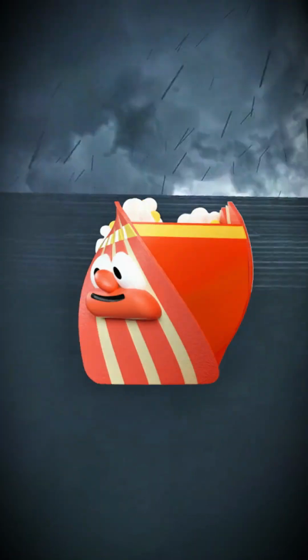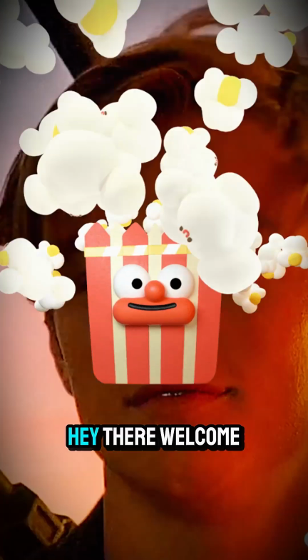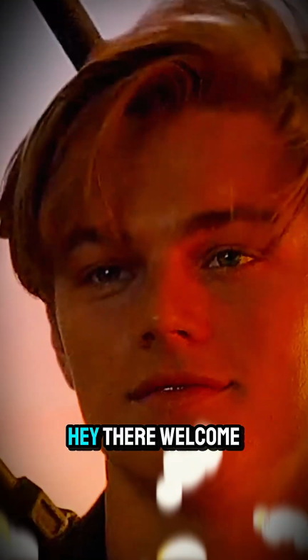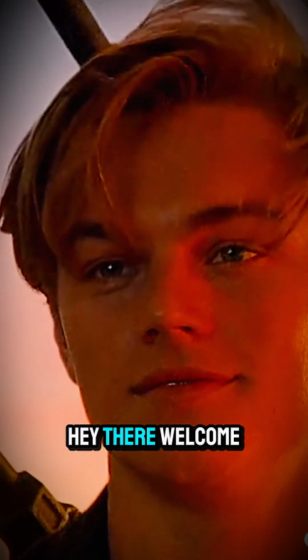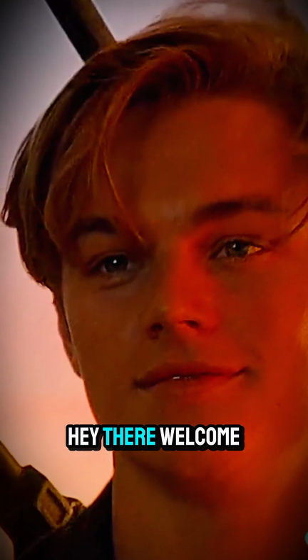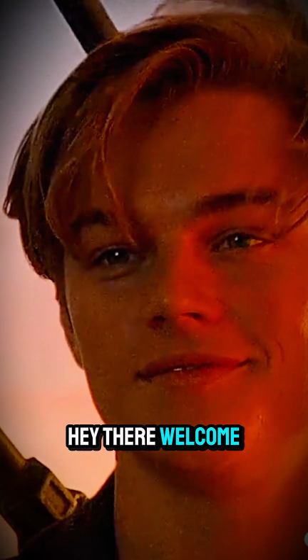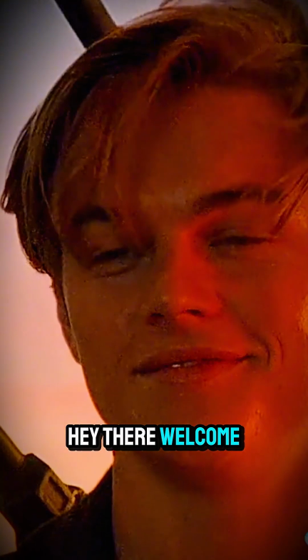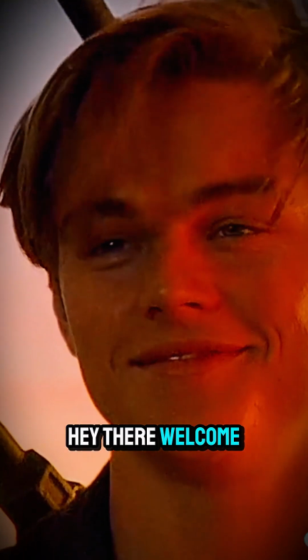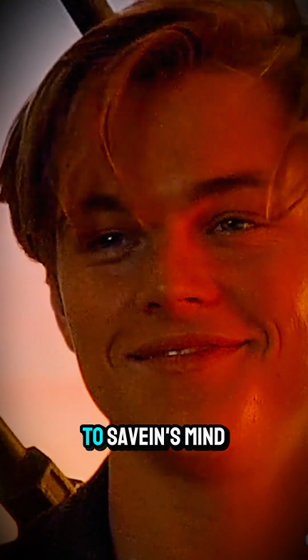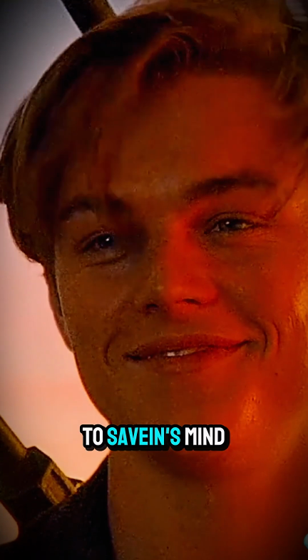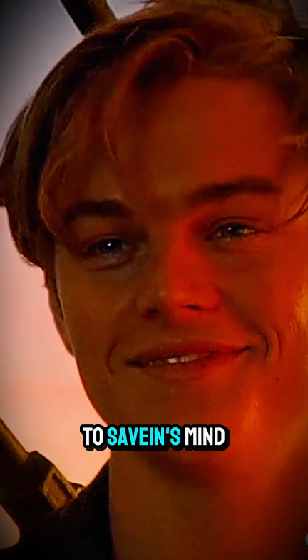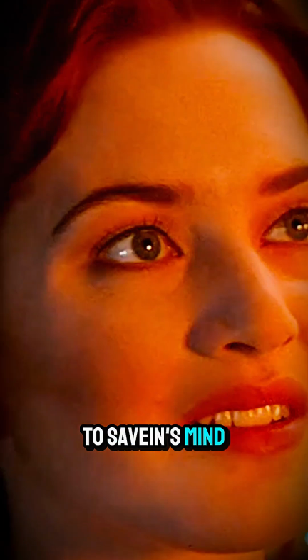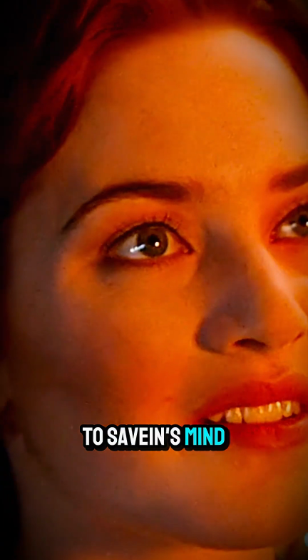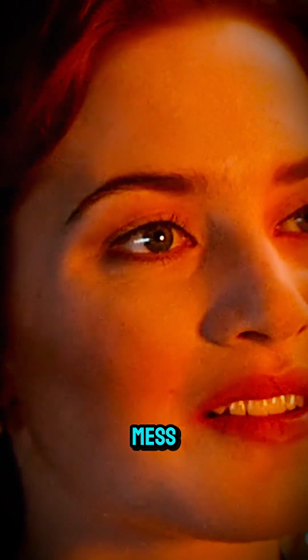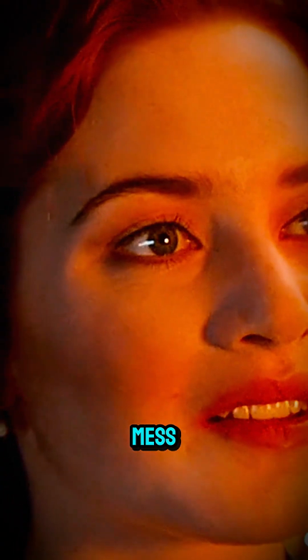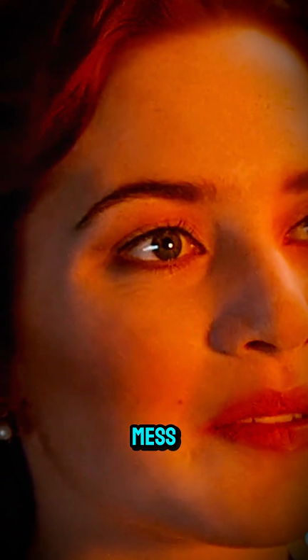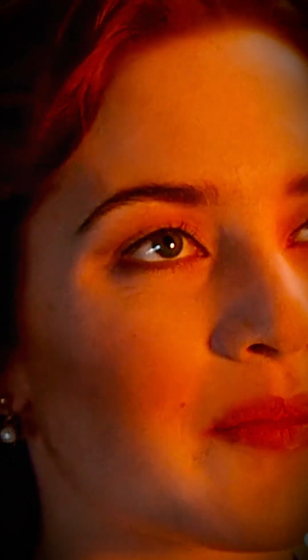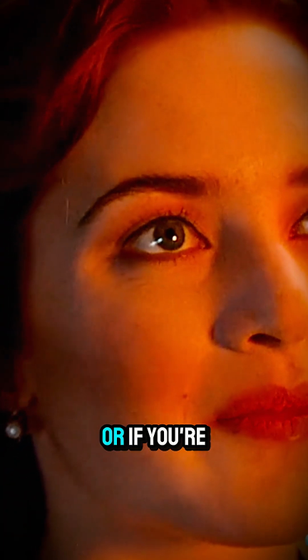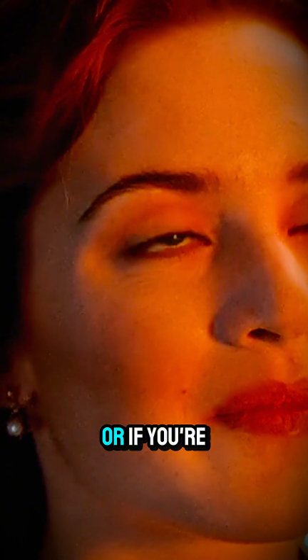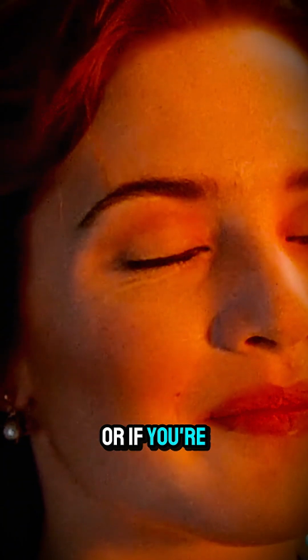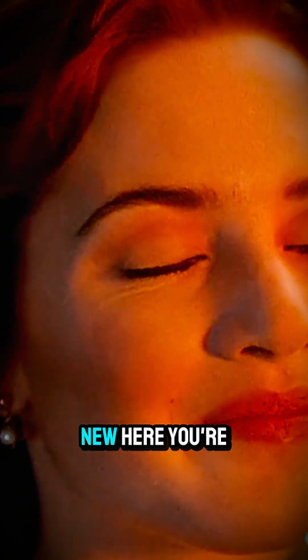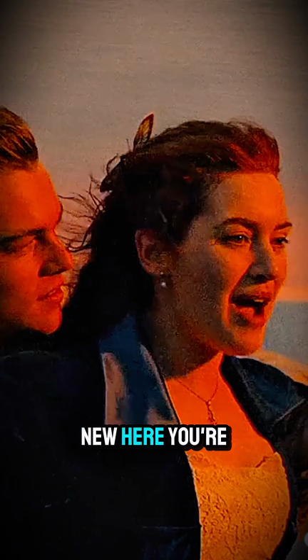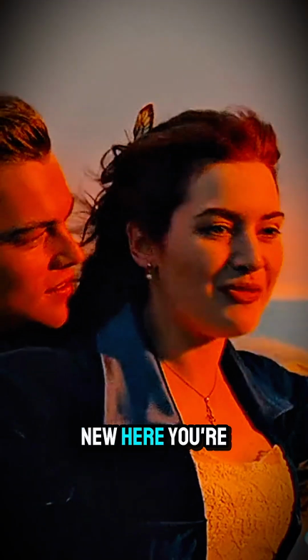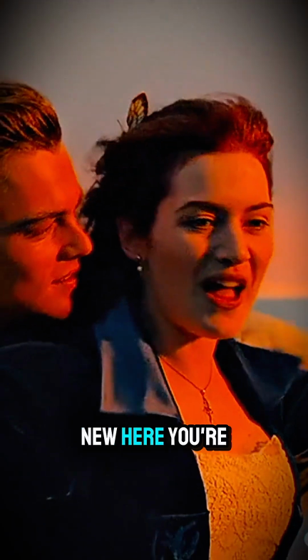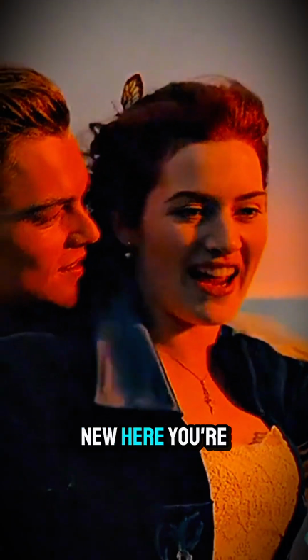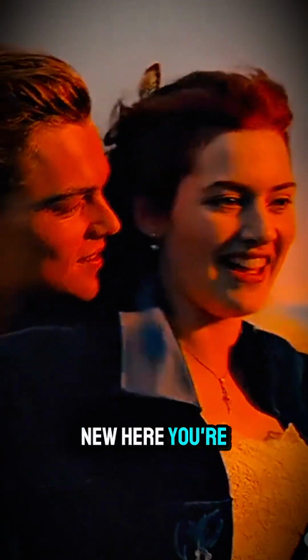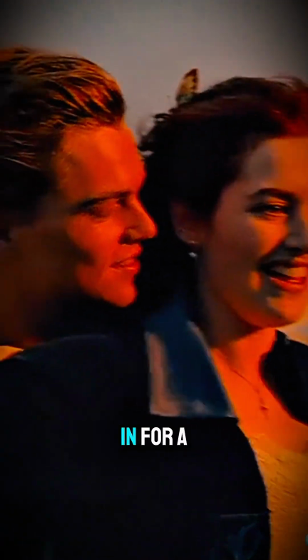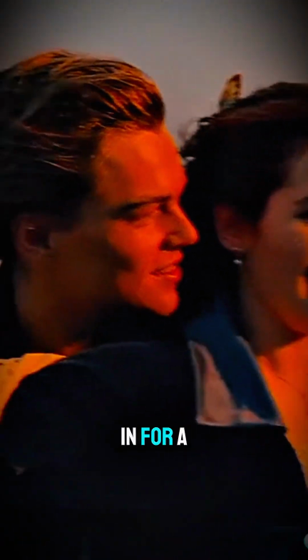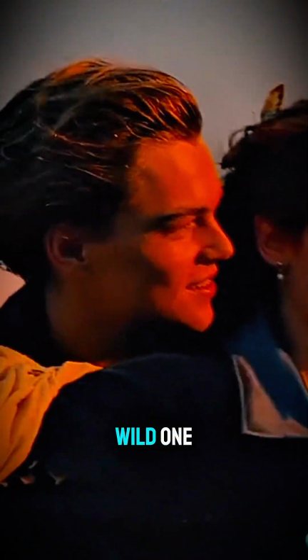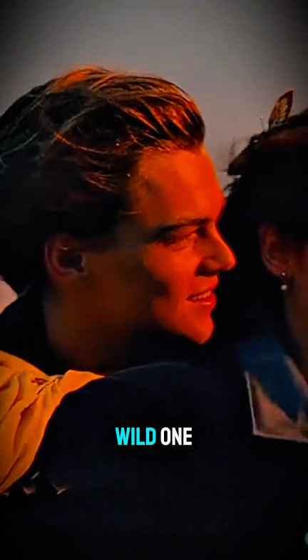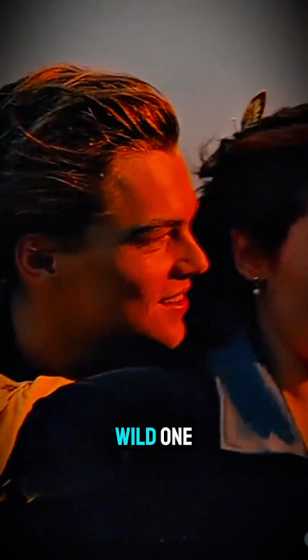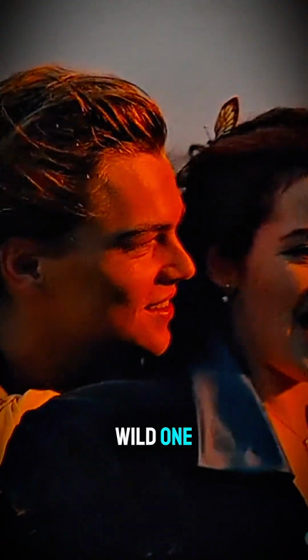Hey there, welcome to Savin's Mind Mess, or if you're new here, you're in for a wild one.